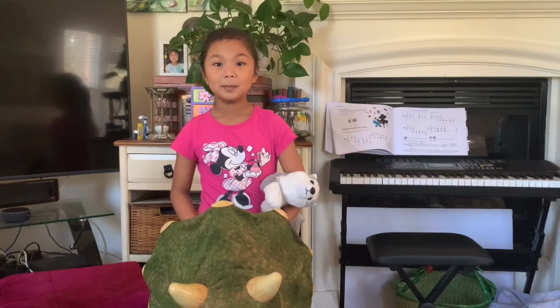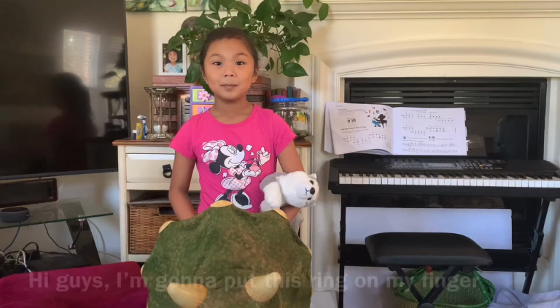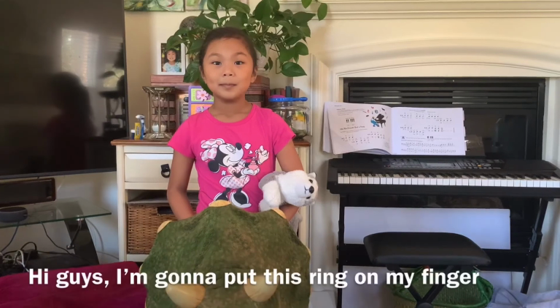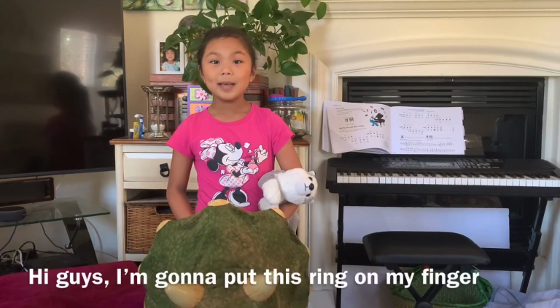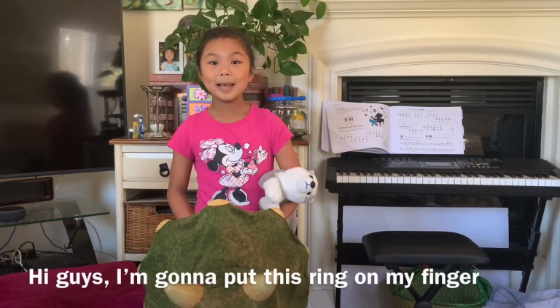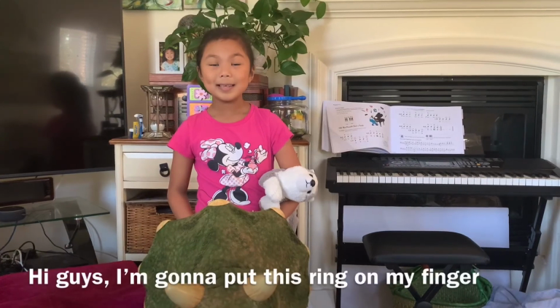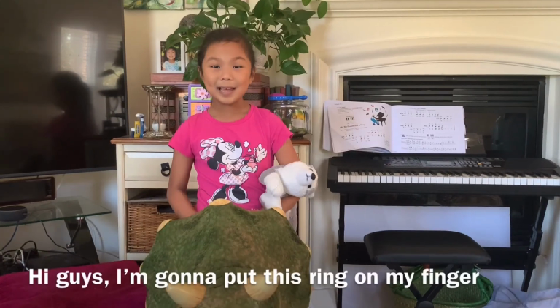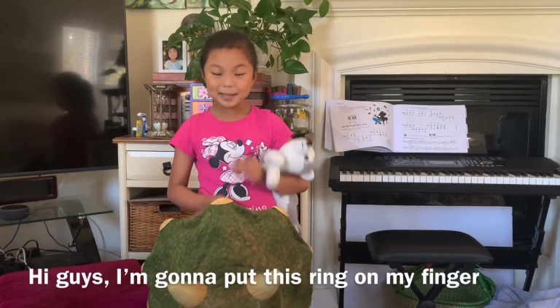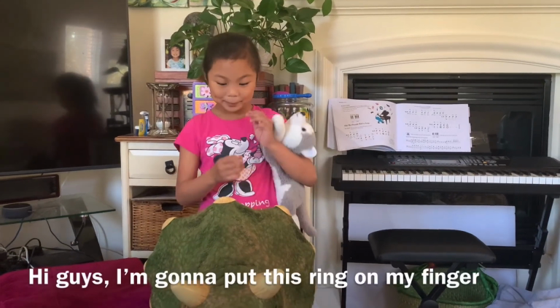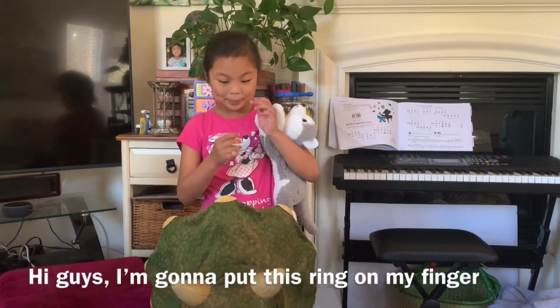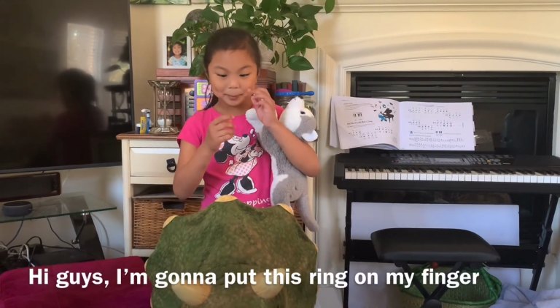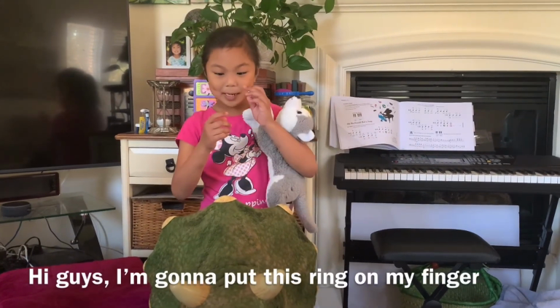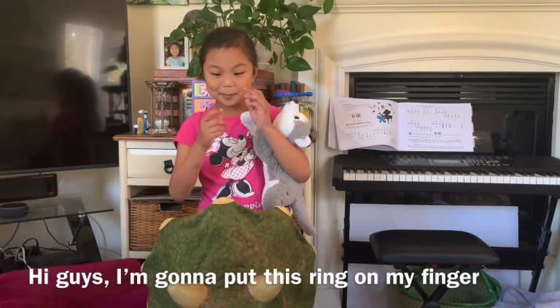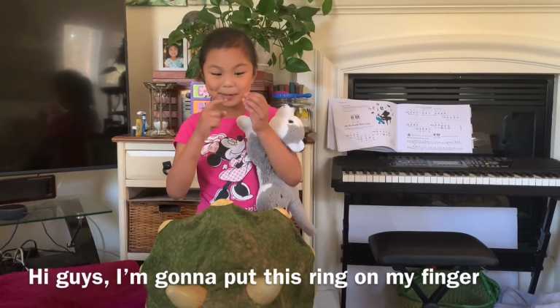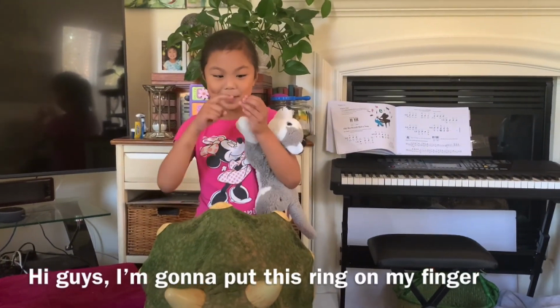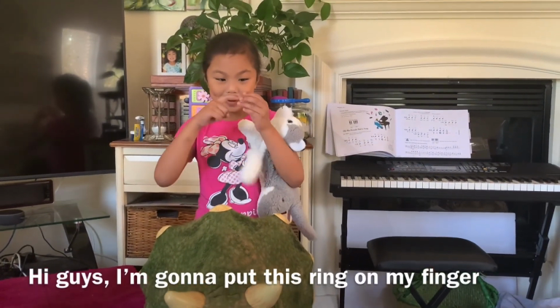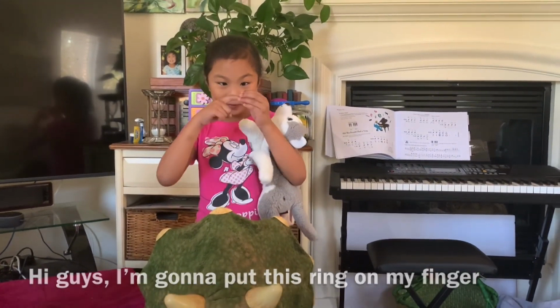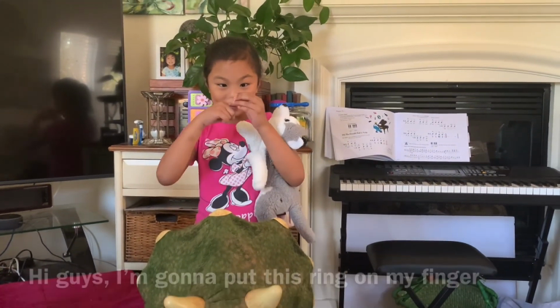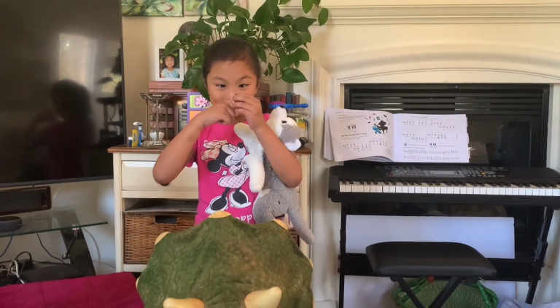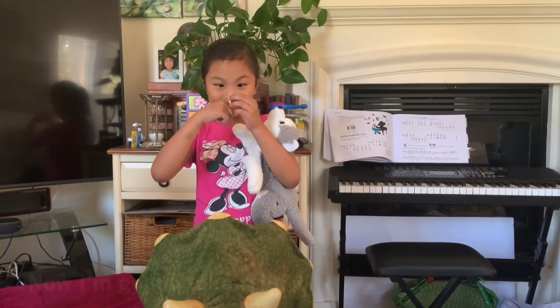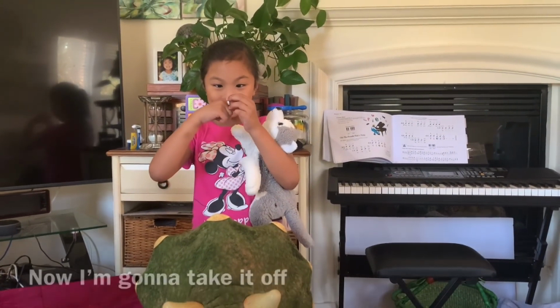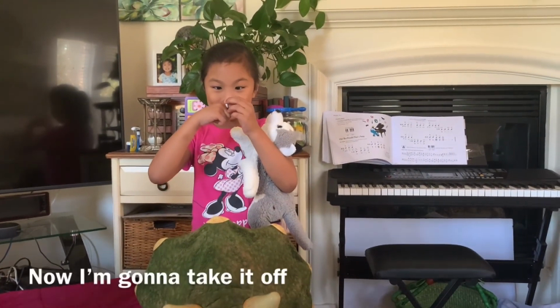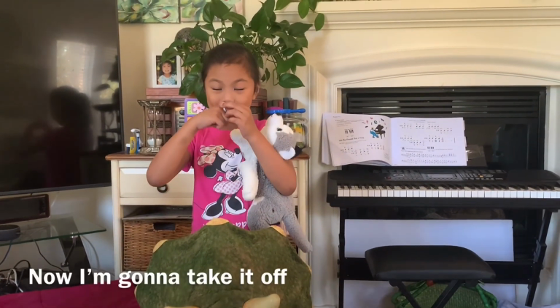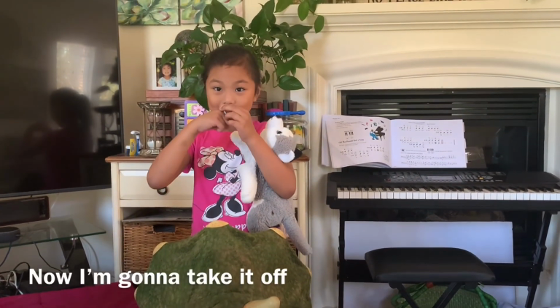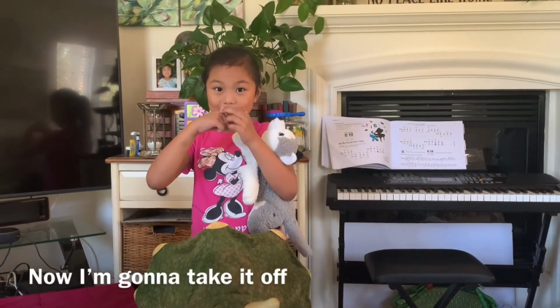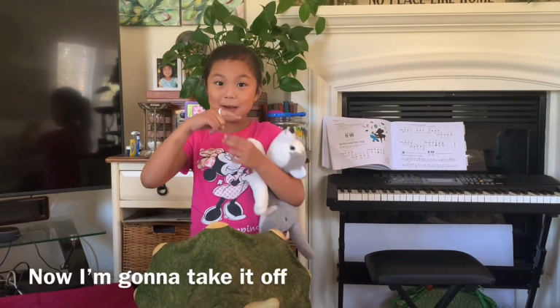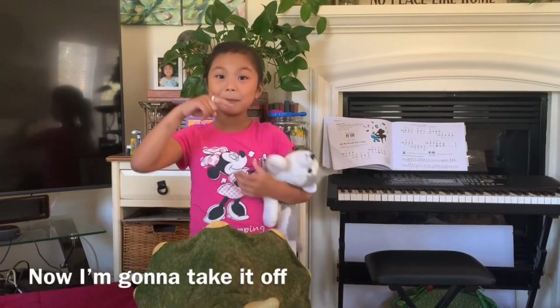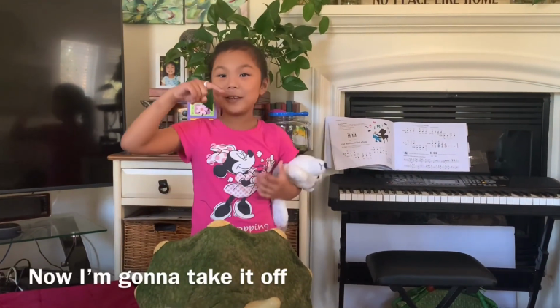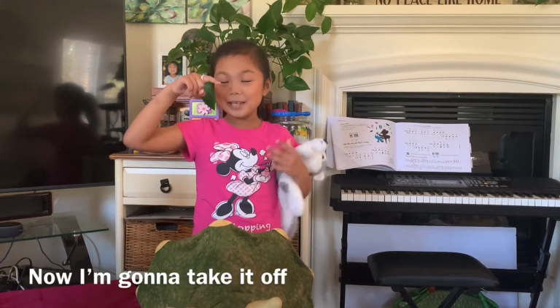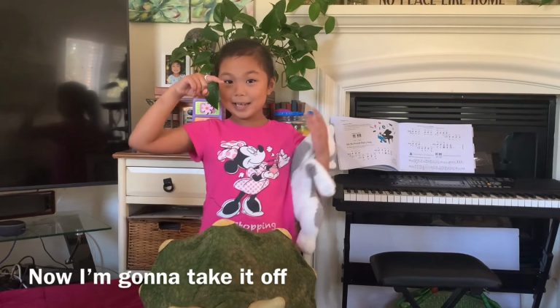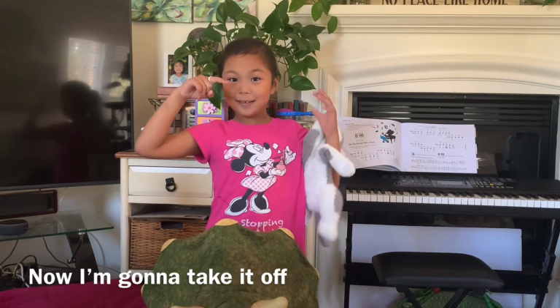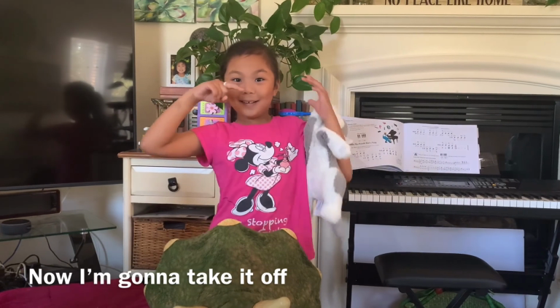Hi guys! I'm going to put this ring on my finger. Now I'm going to take it off.